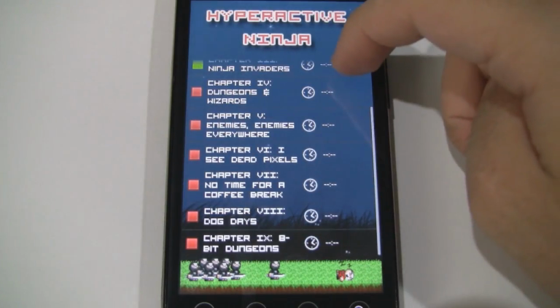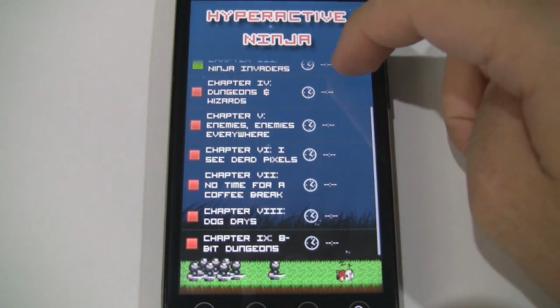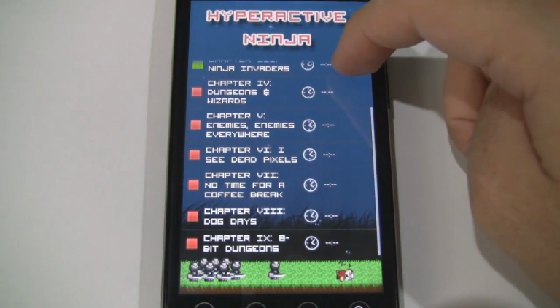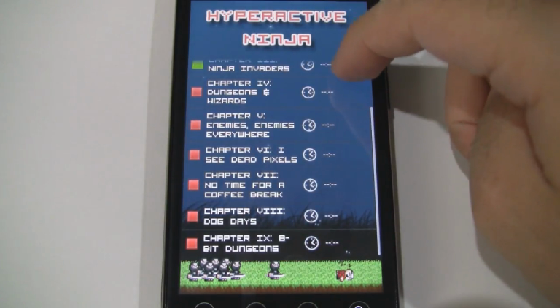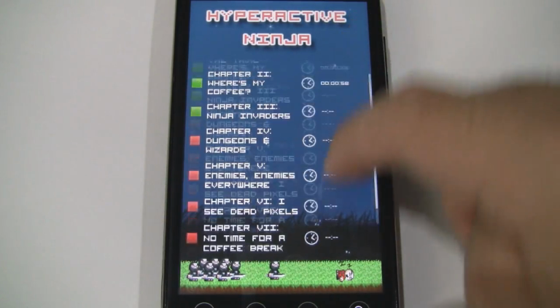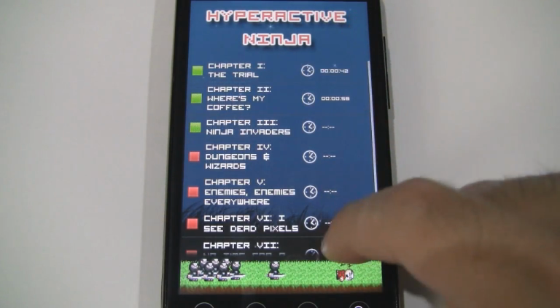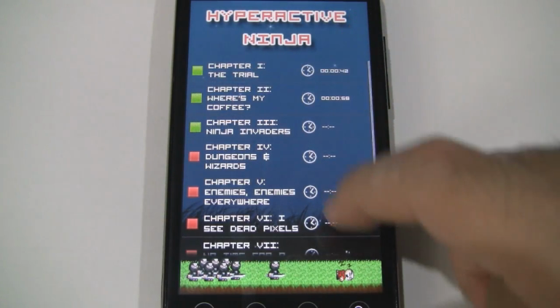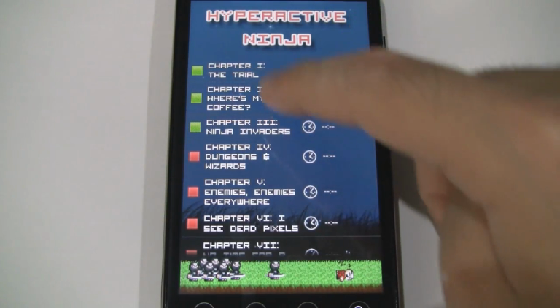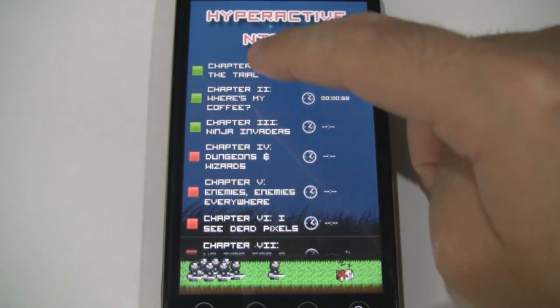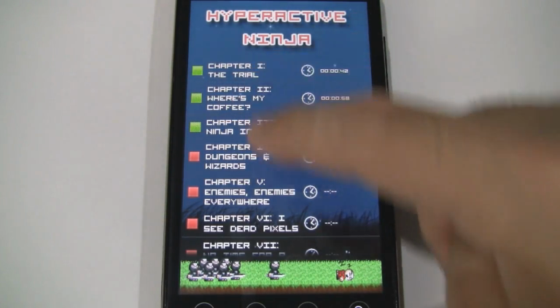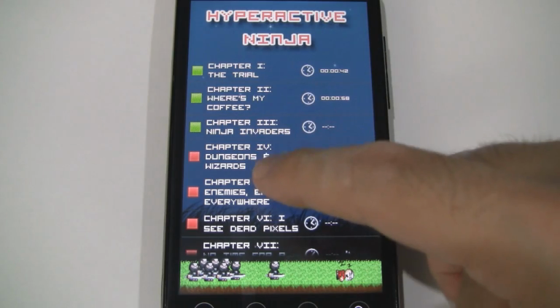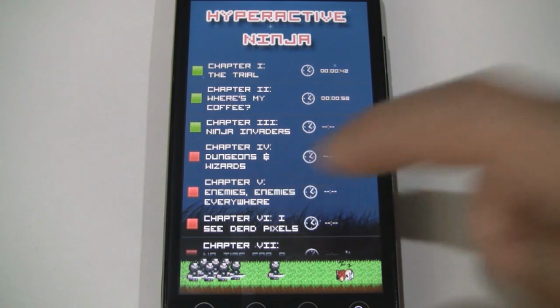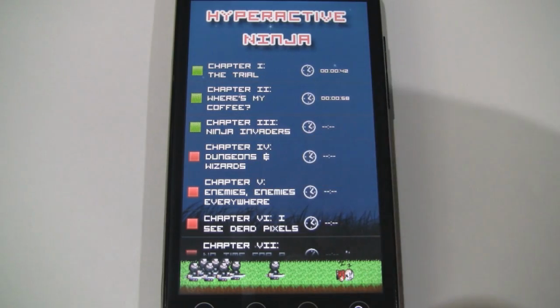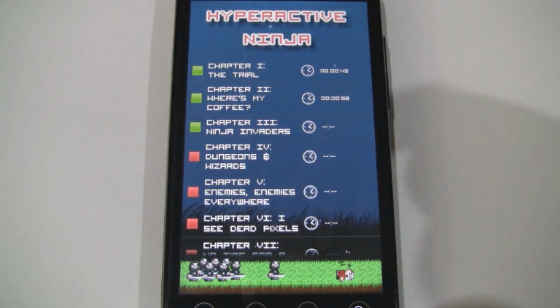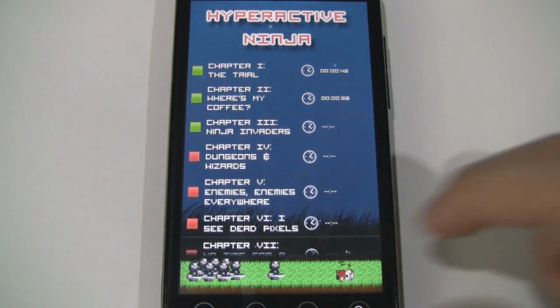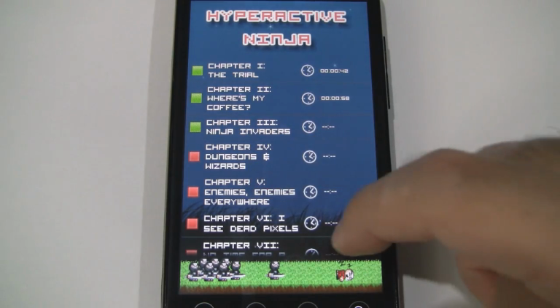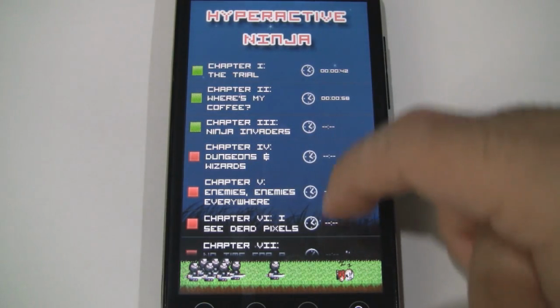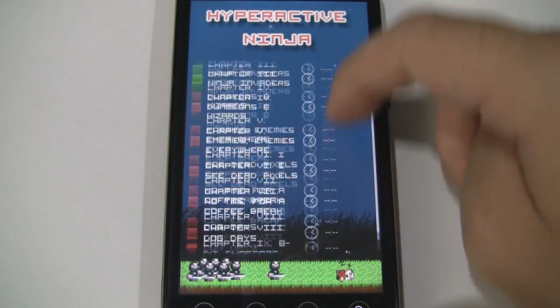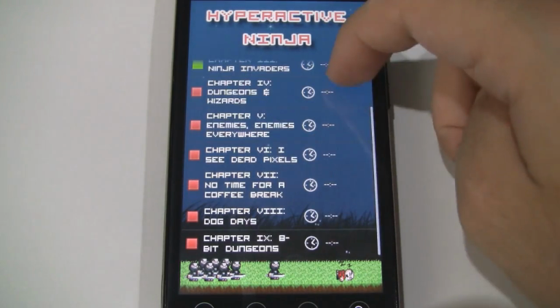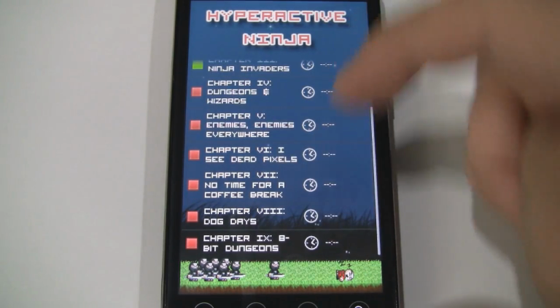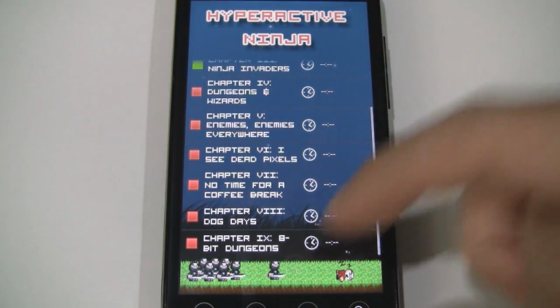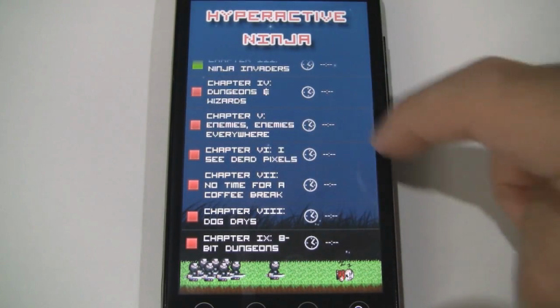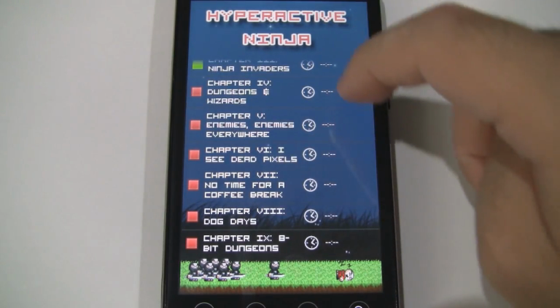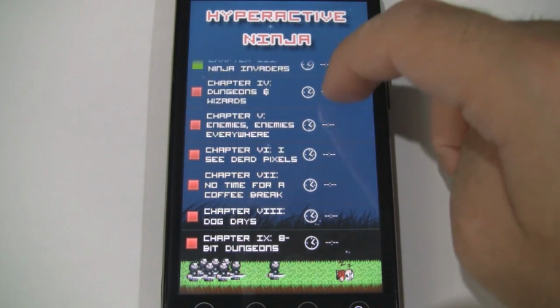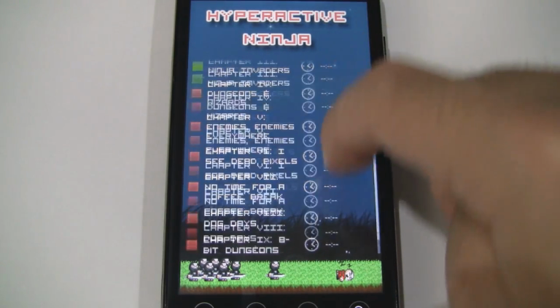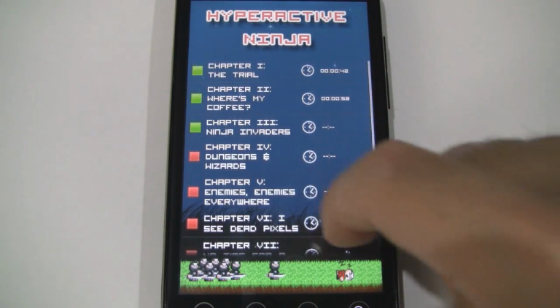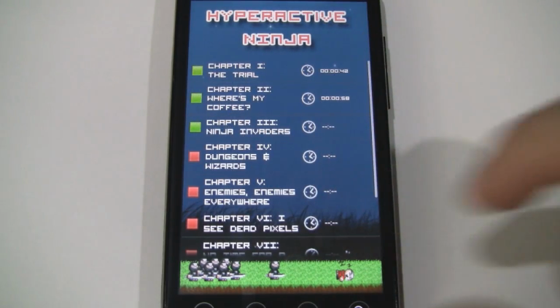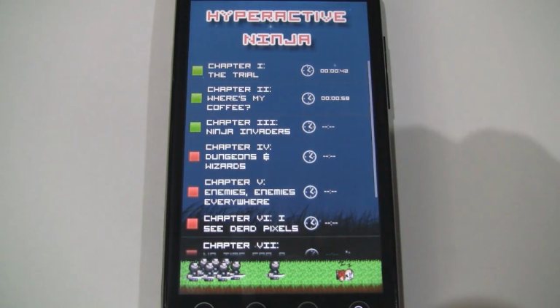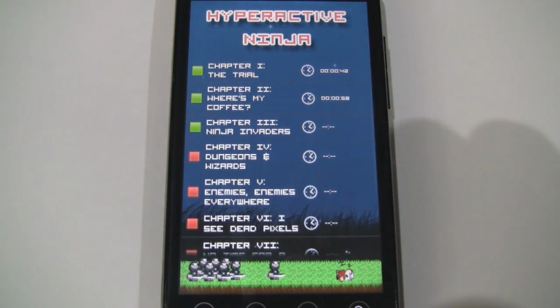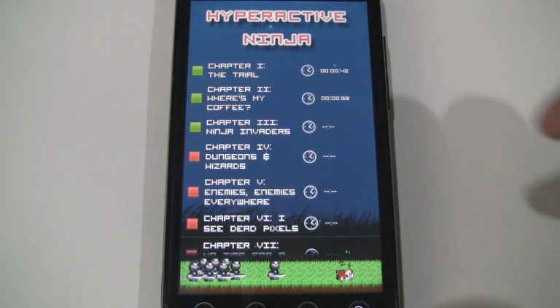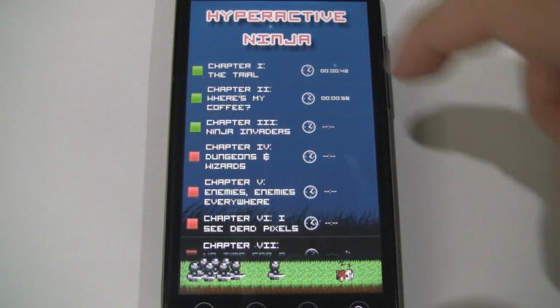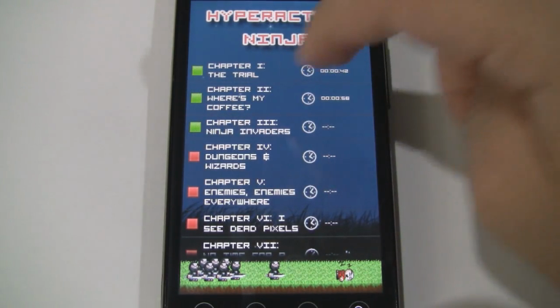In the light version you get to play through the first four chapters. In the full version you get the rest. I believe it costs around two dollars.